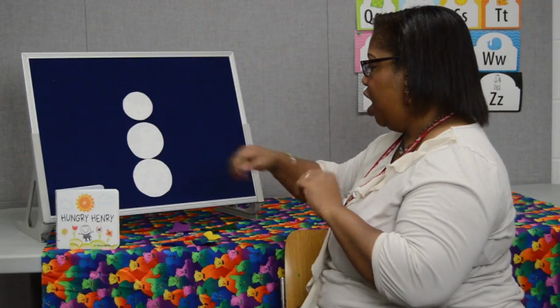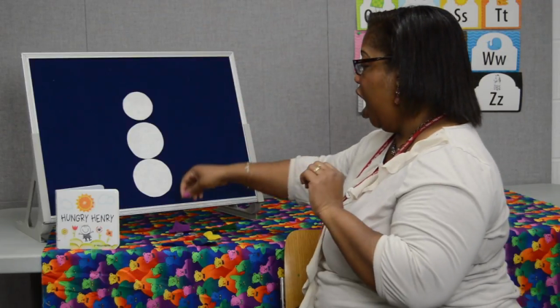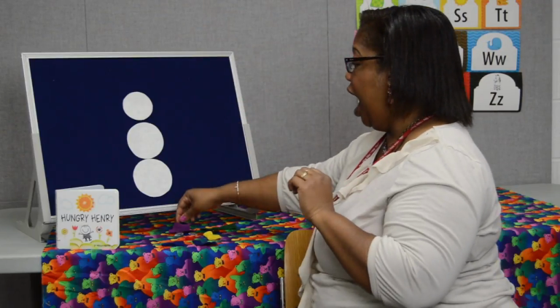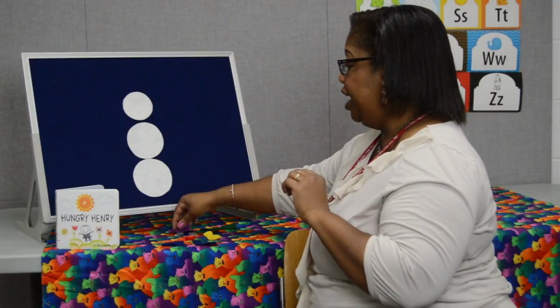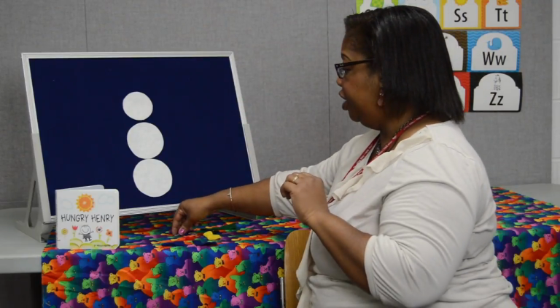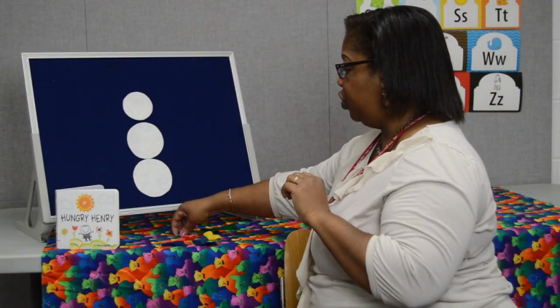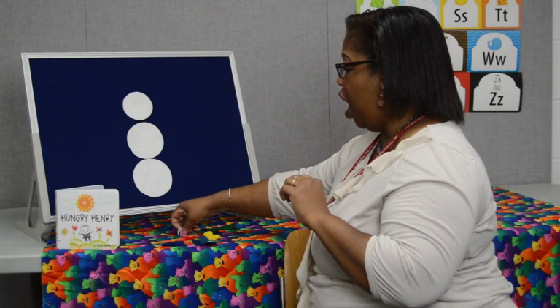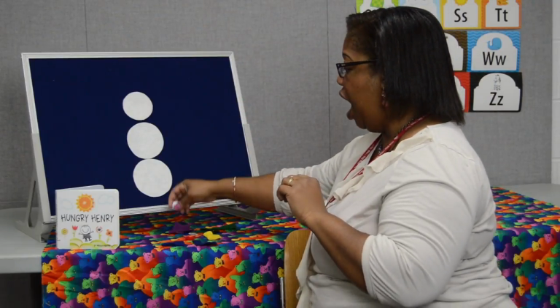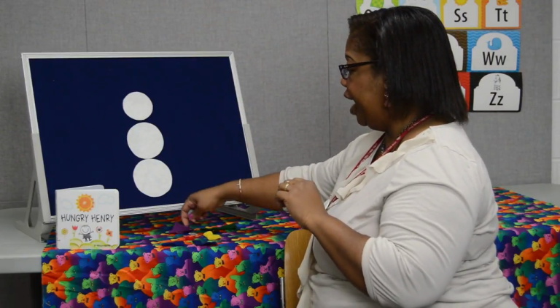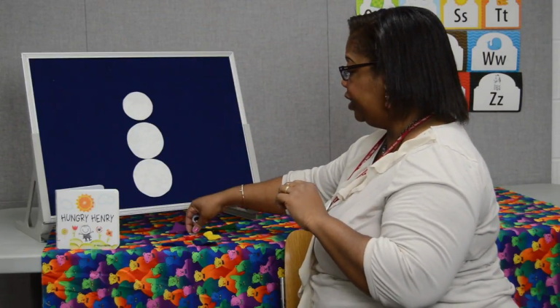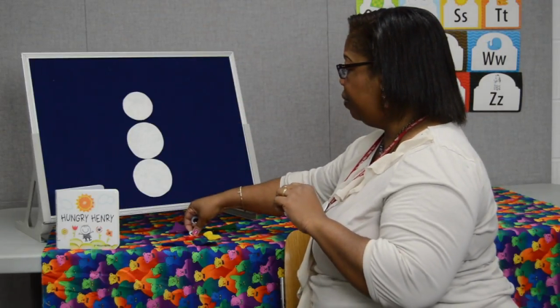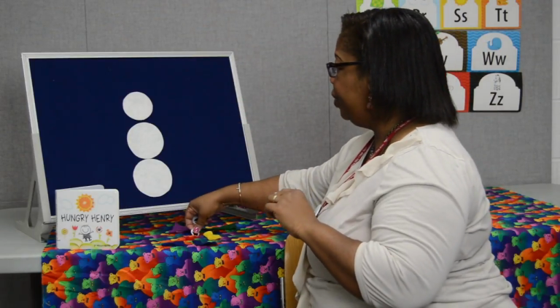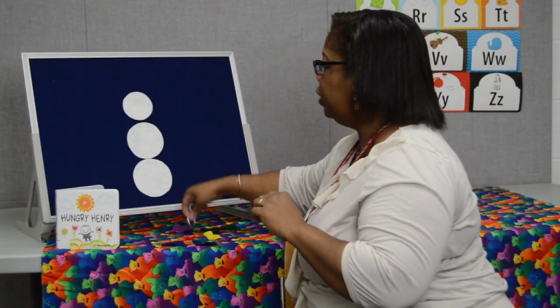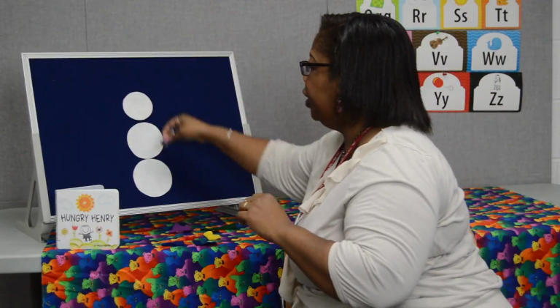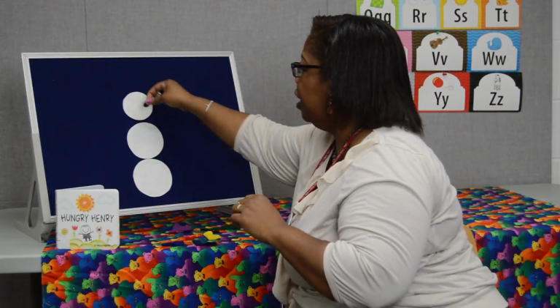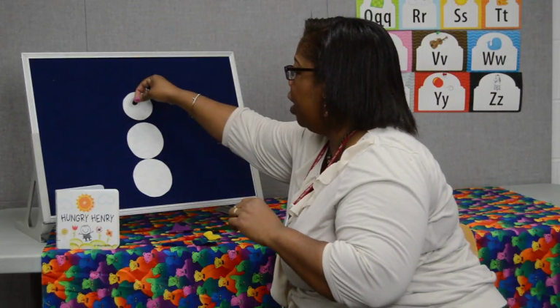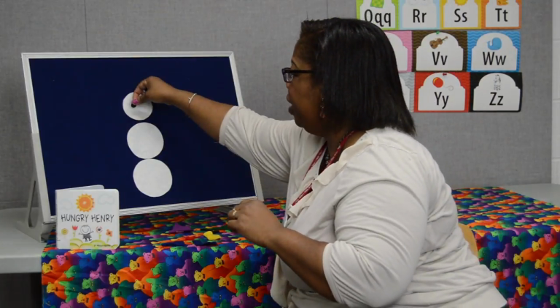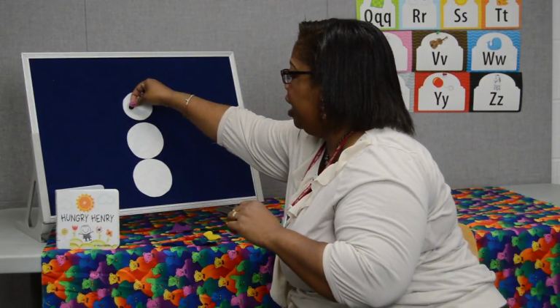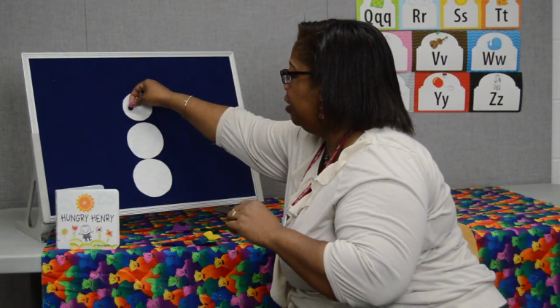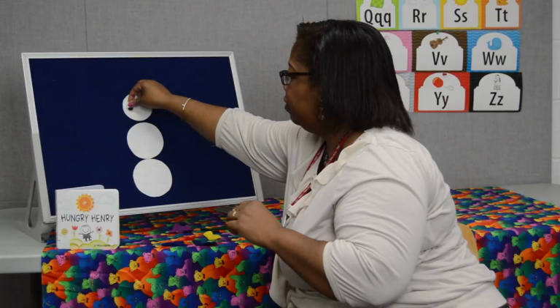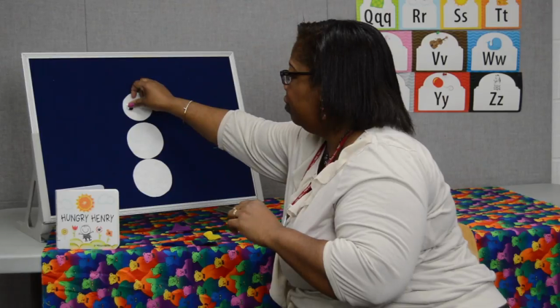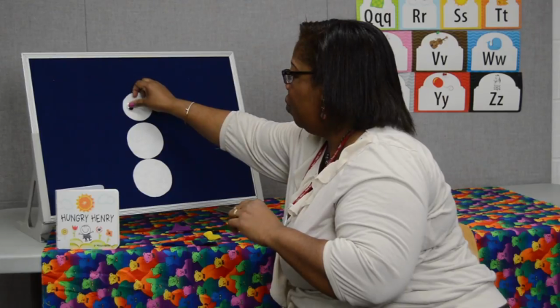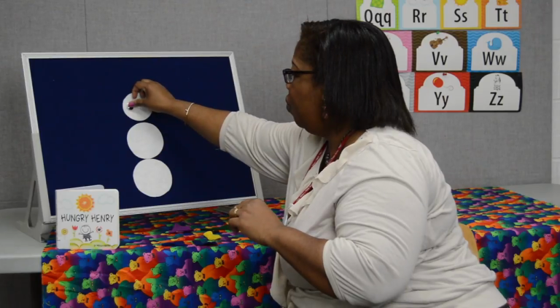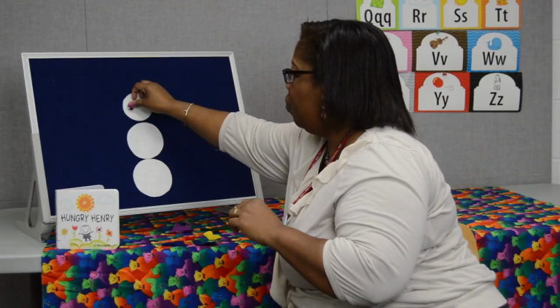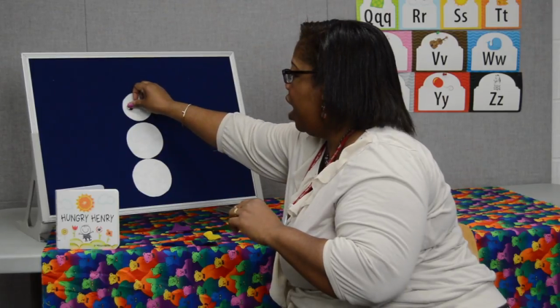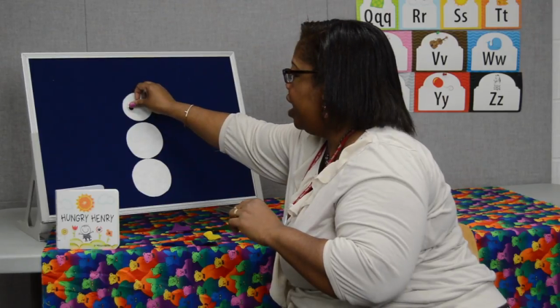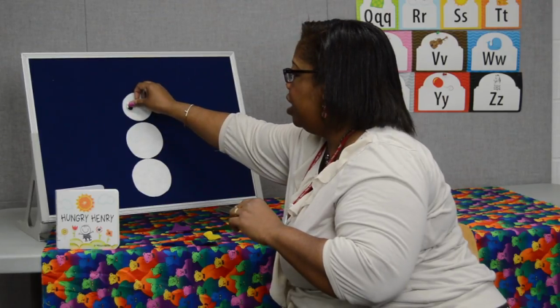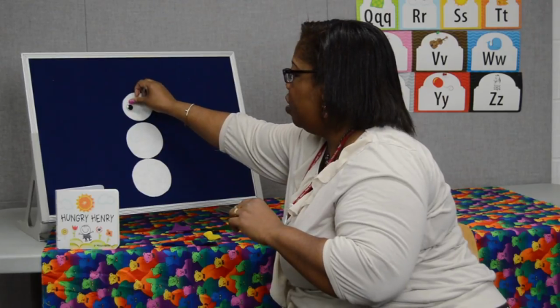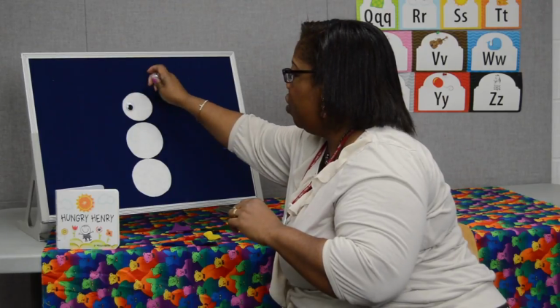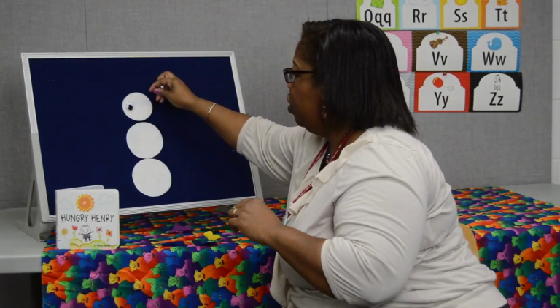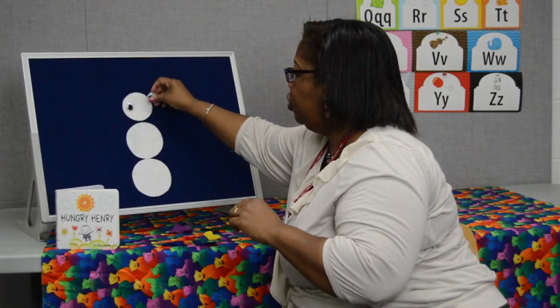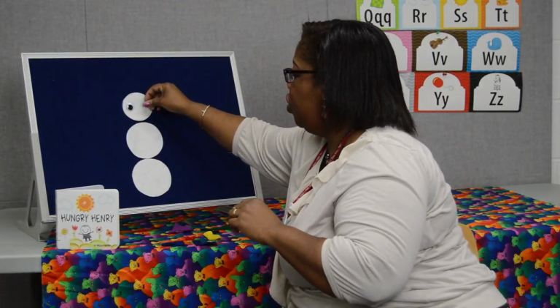I need two eyes. Please put them on me. One, two.